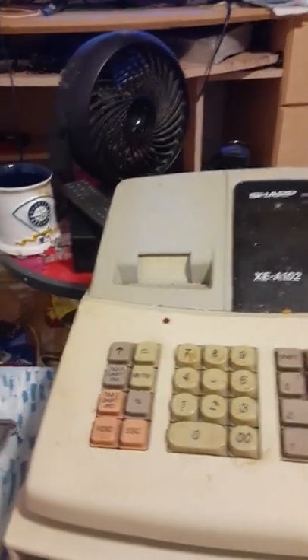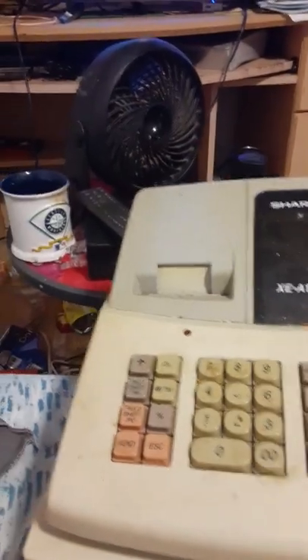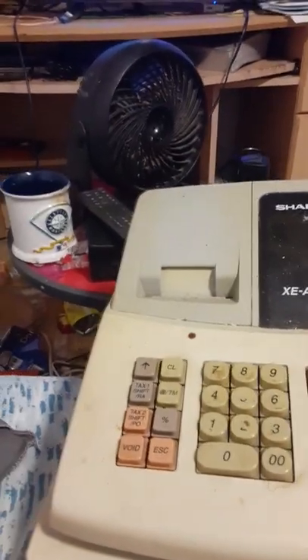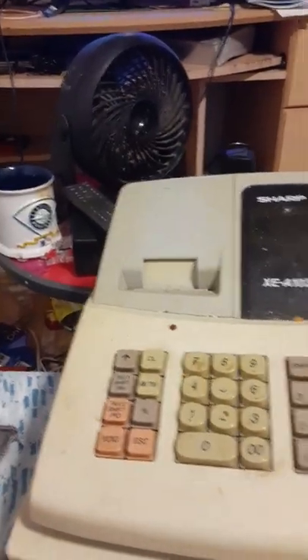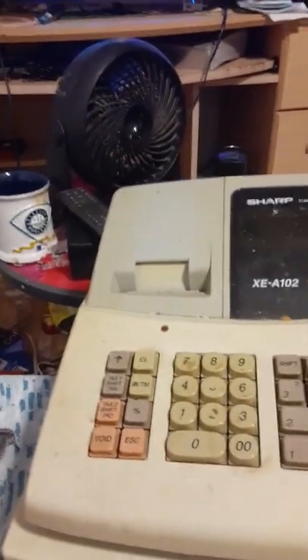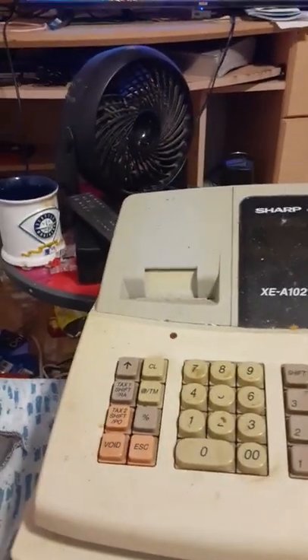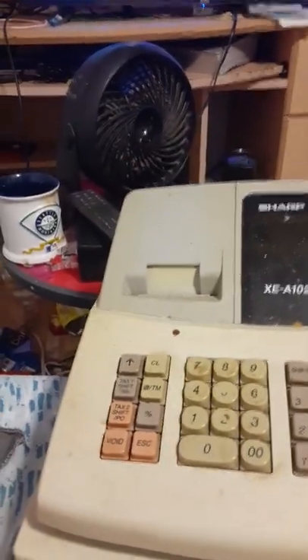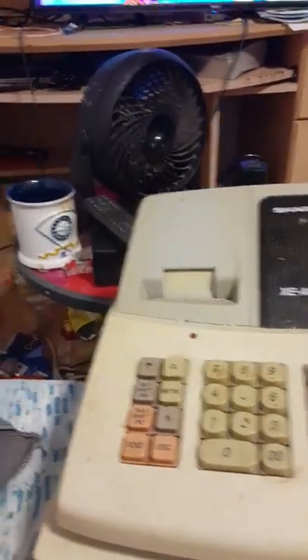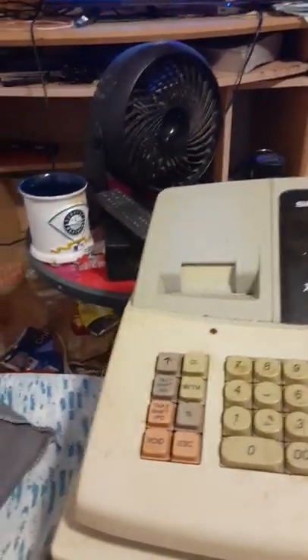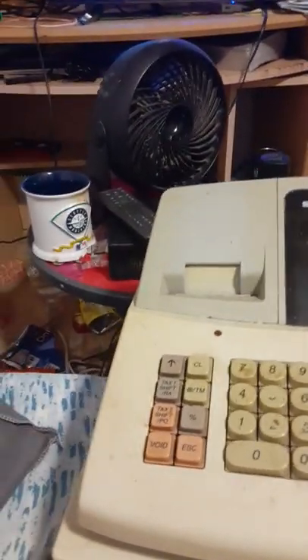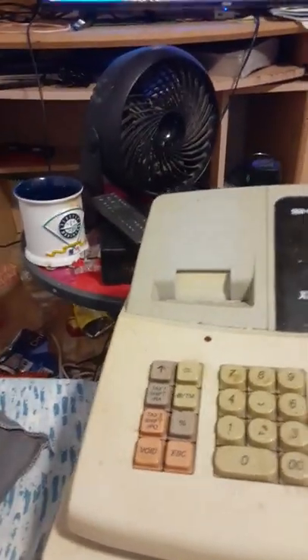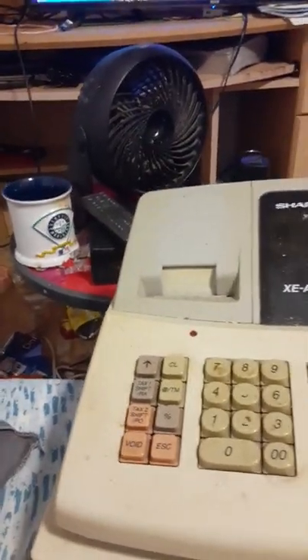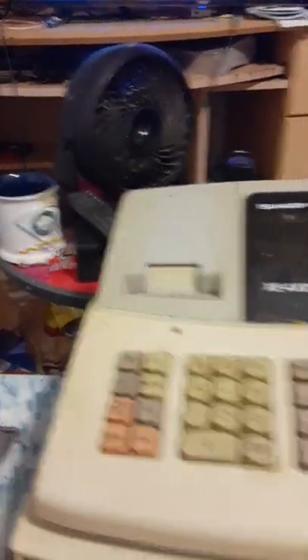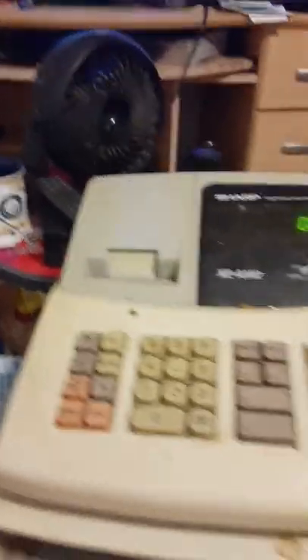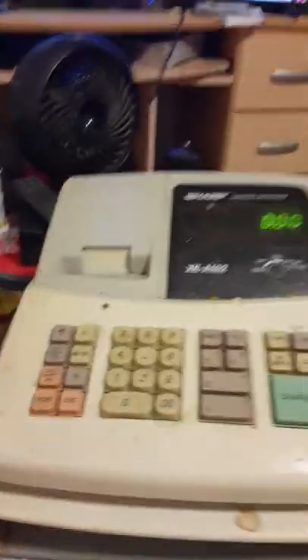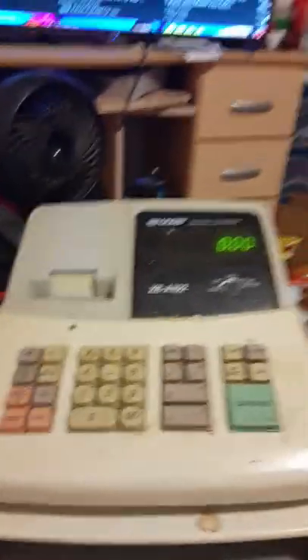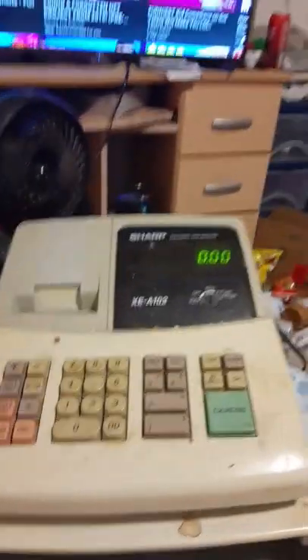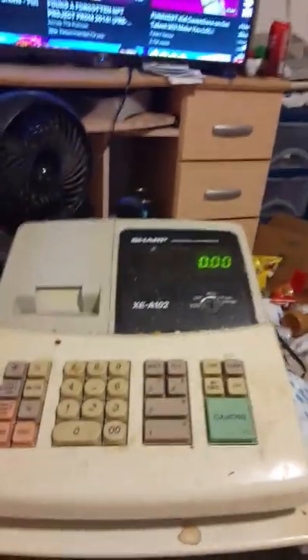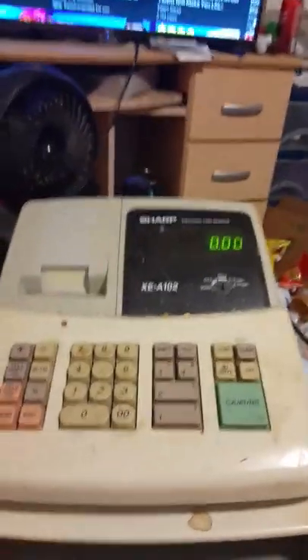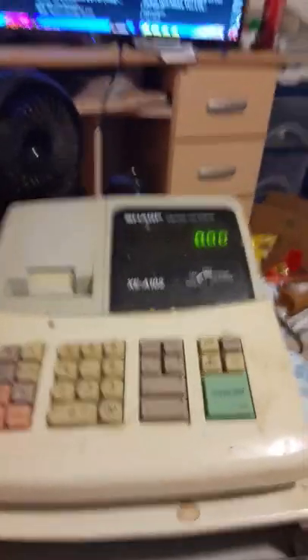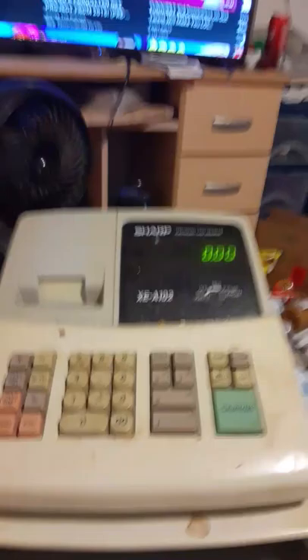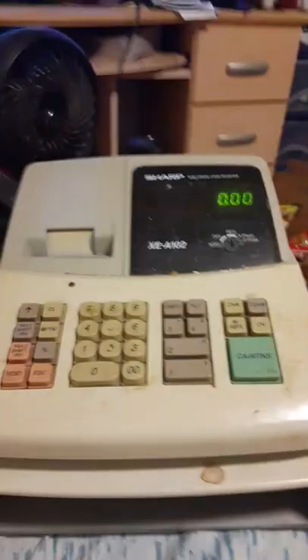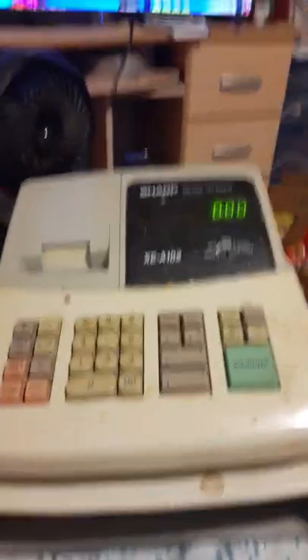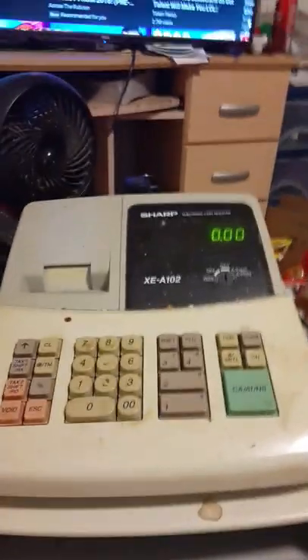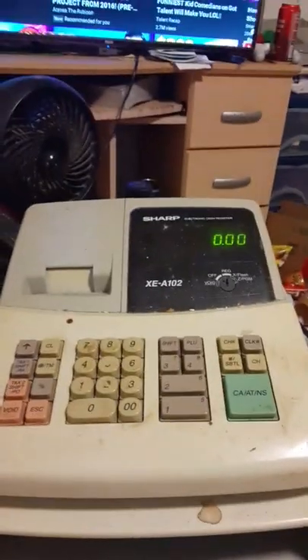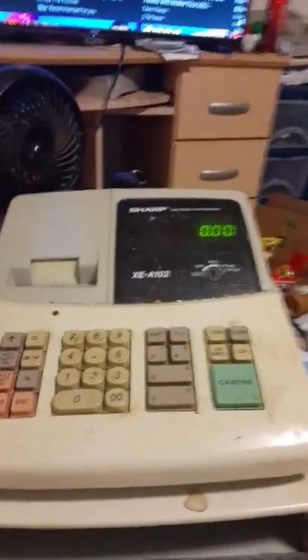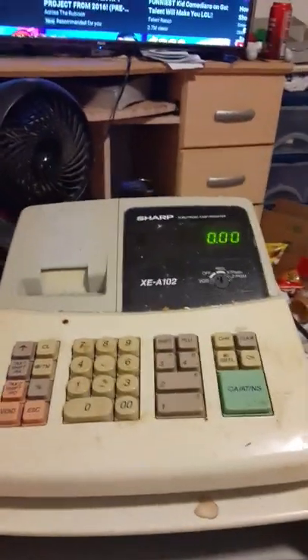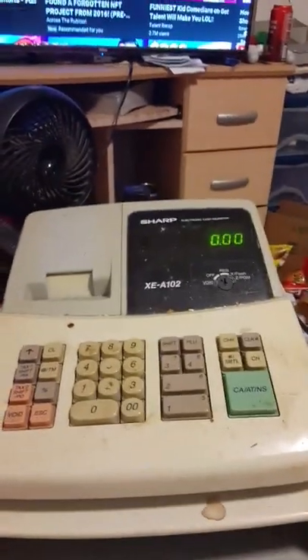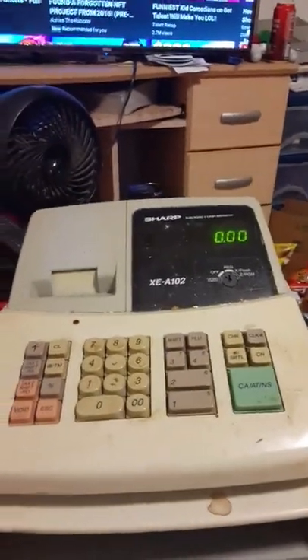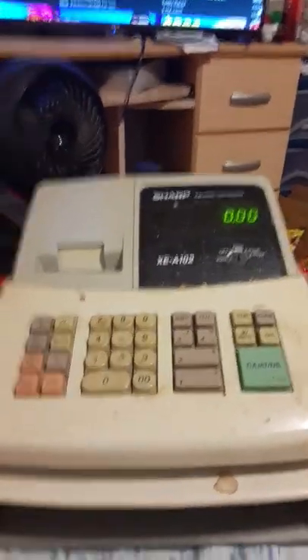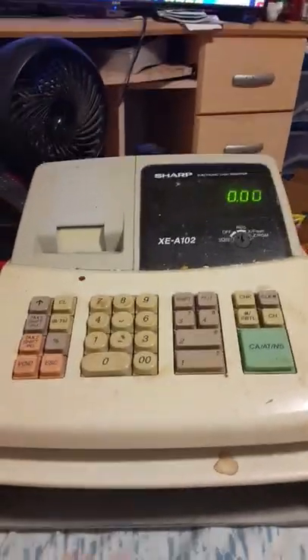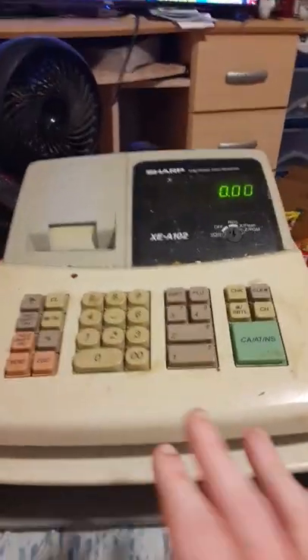Hey, okay guys, I'm going to be teaching you today how to use a cash register.